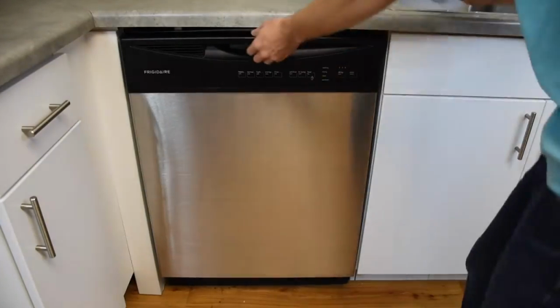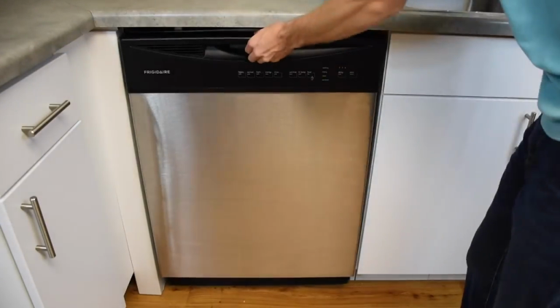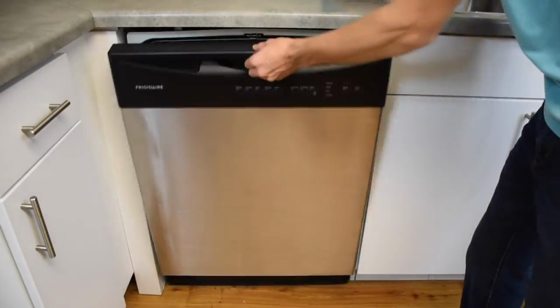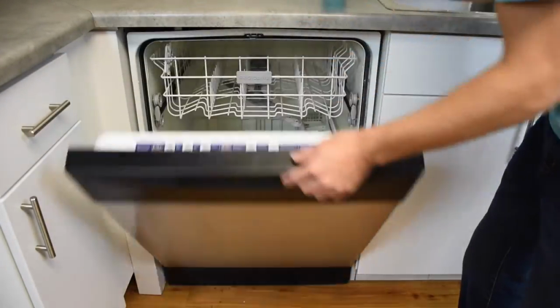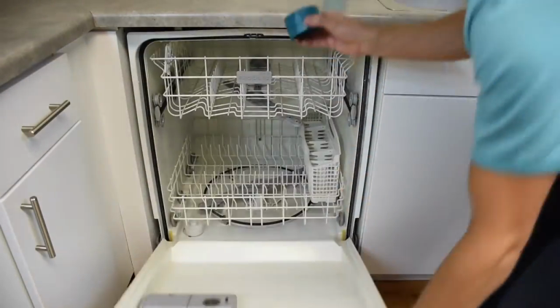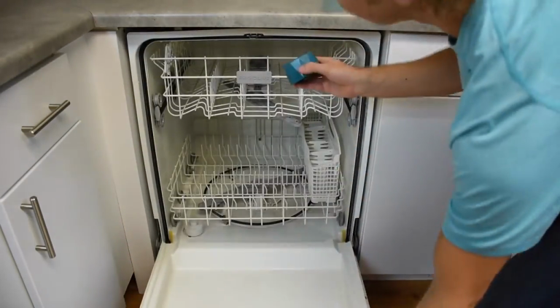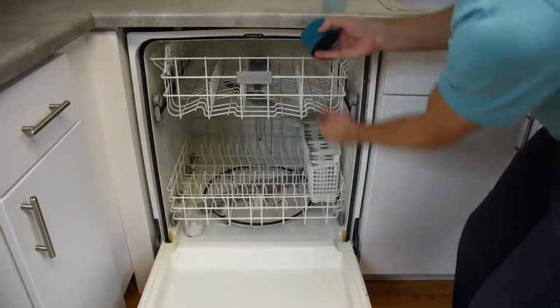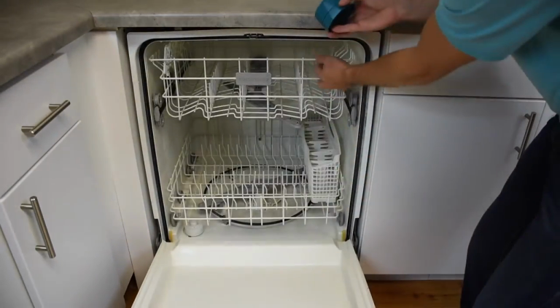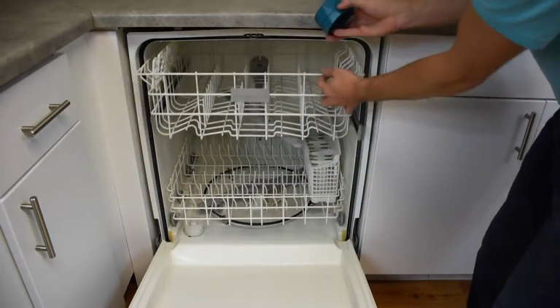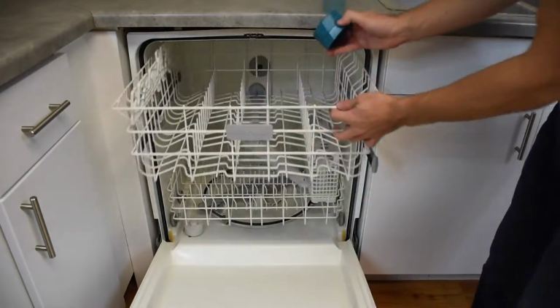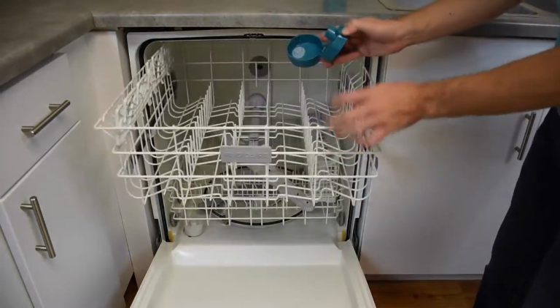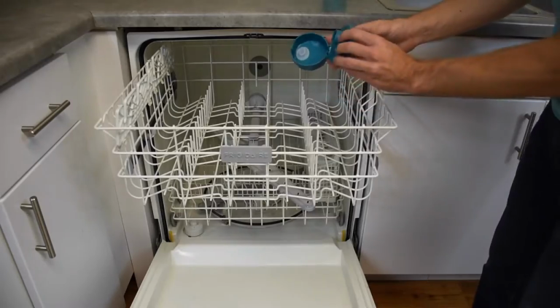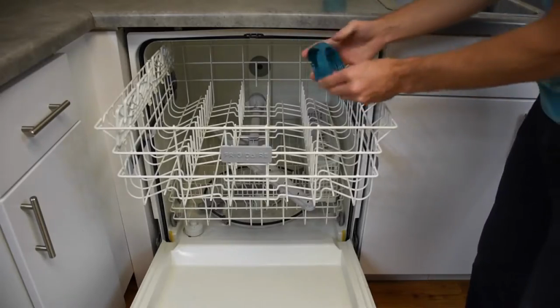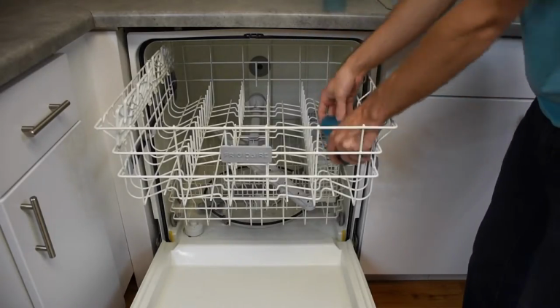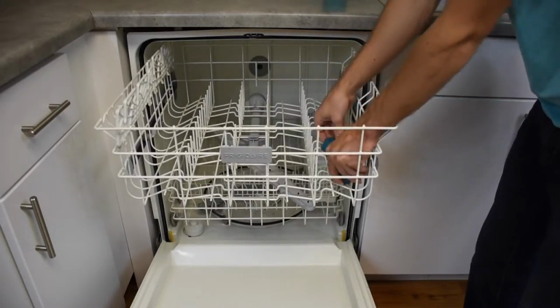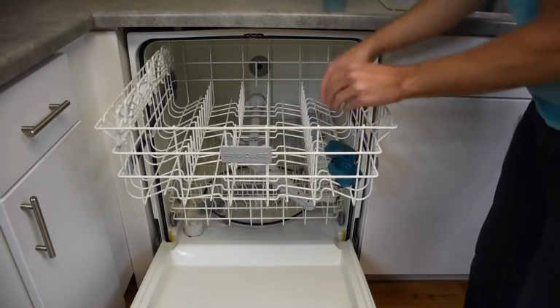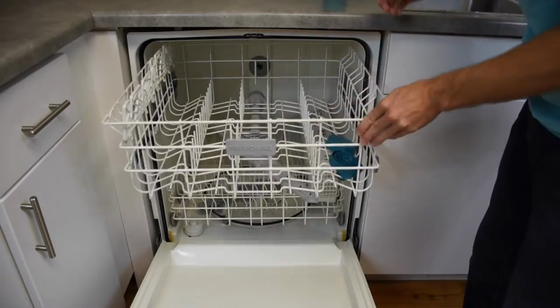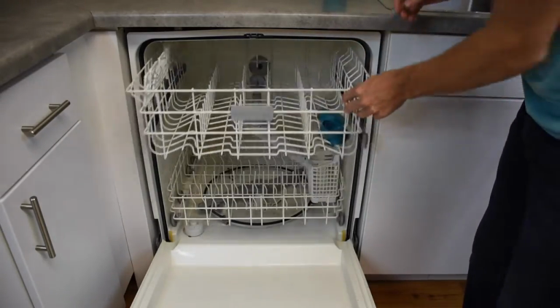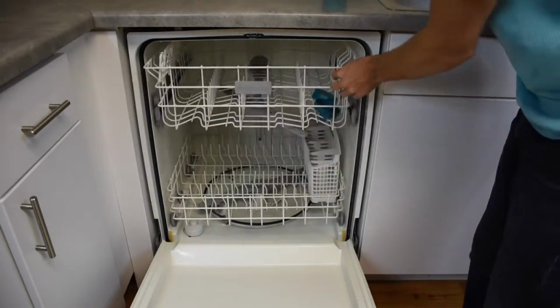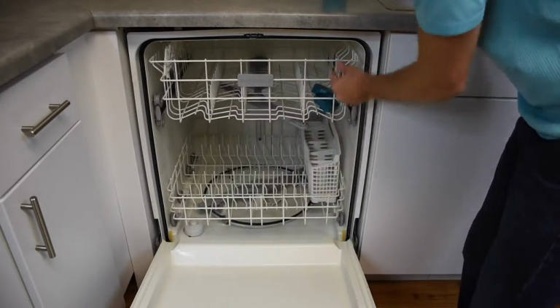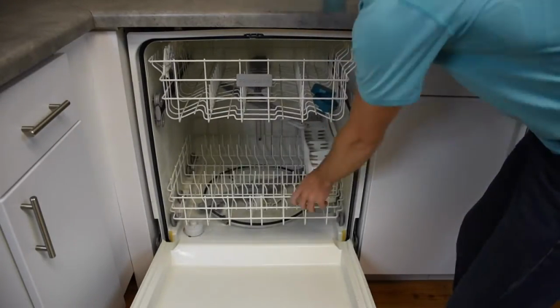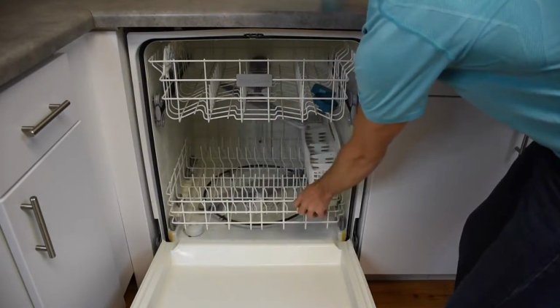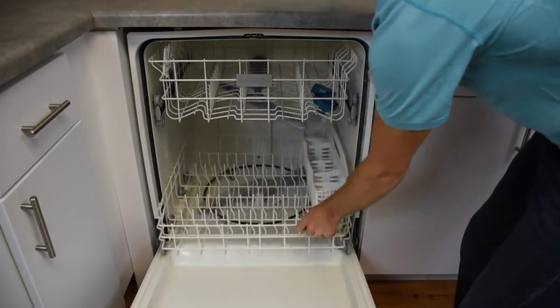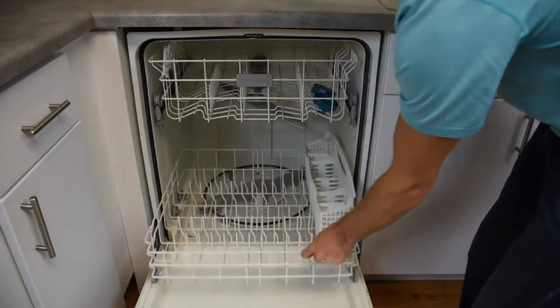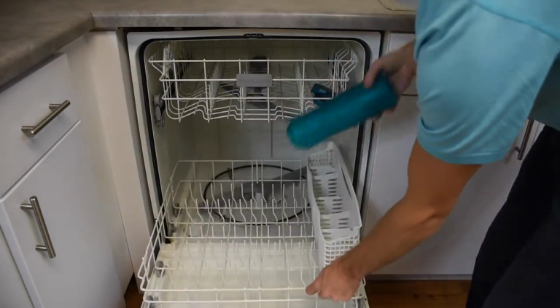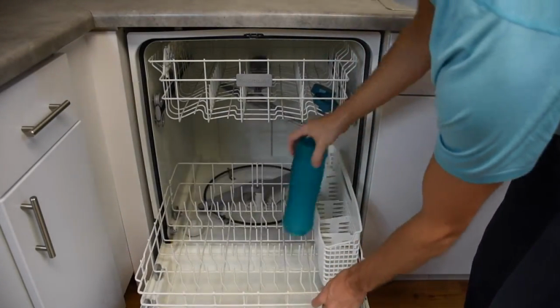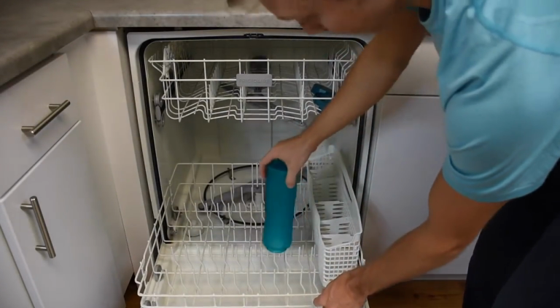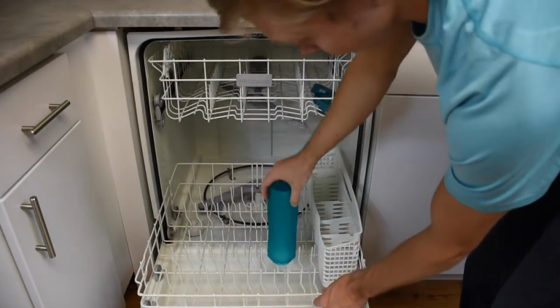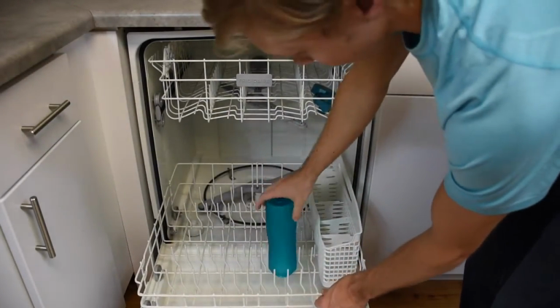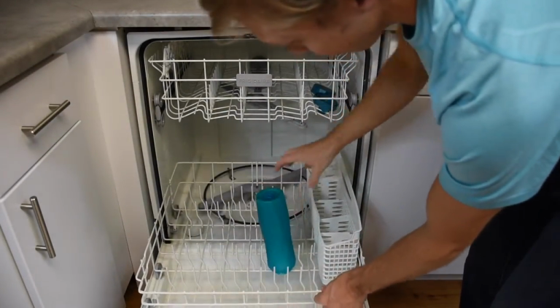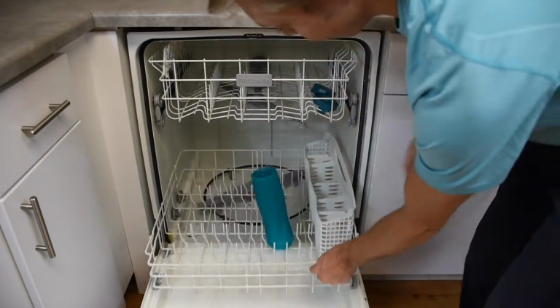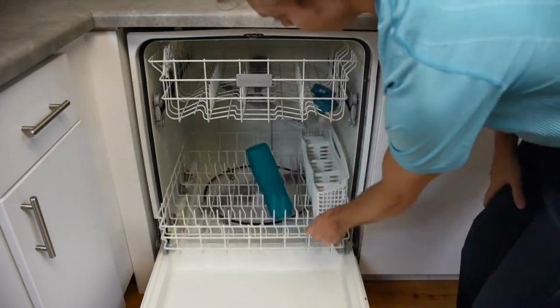You can put the bottle and lid in the dishwasher. Be sure to clean your bottle every so often.